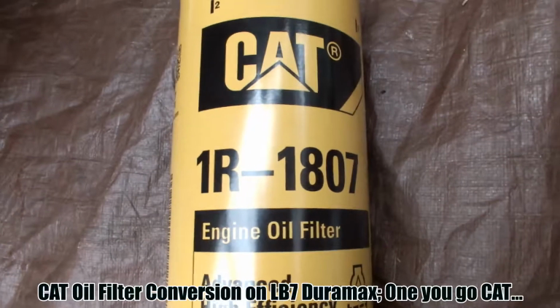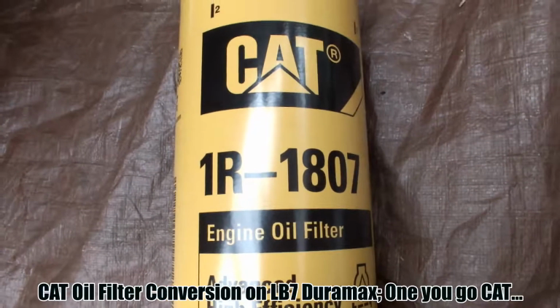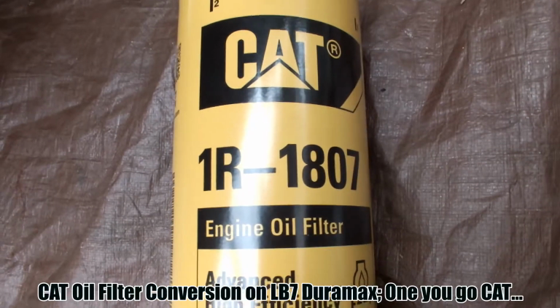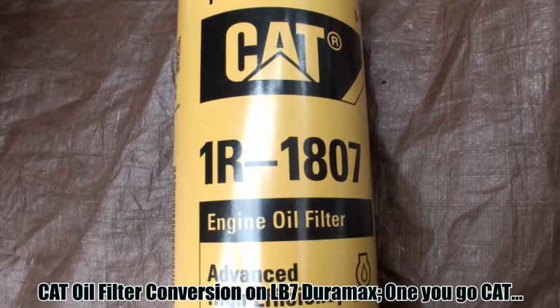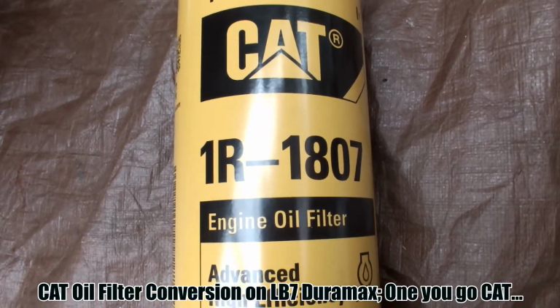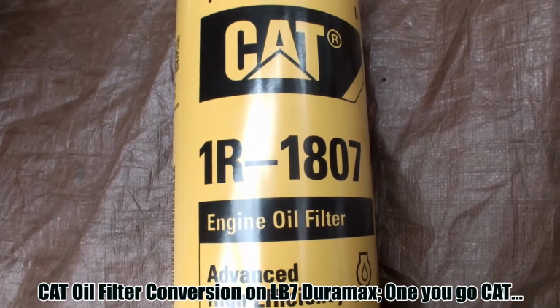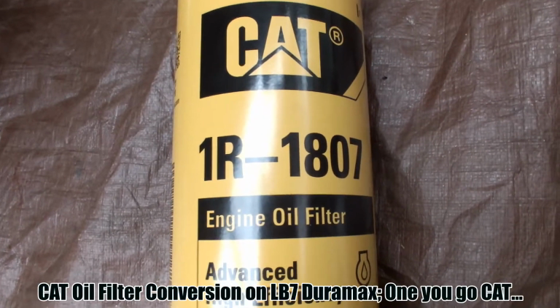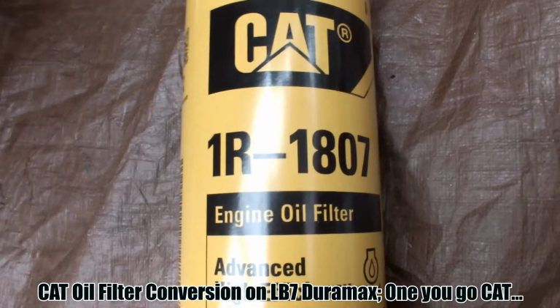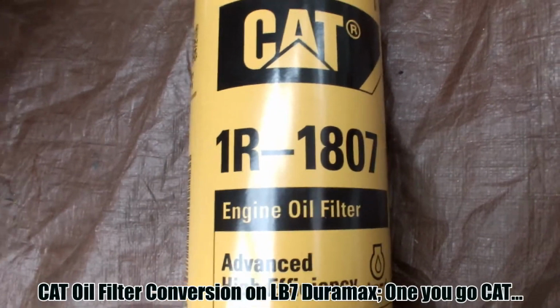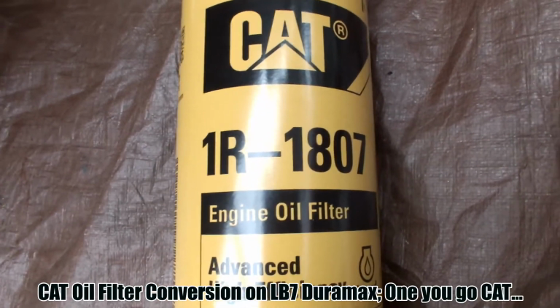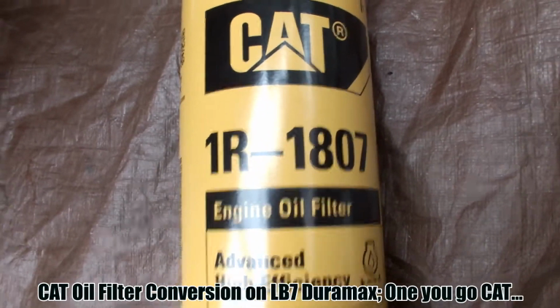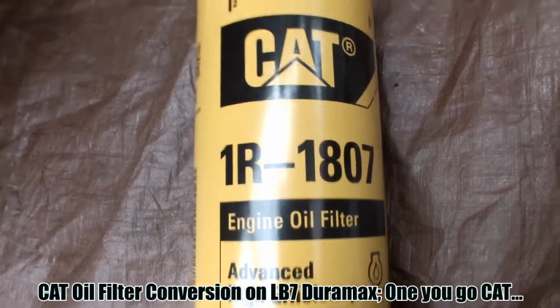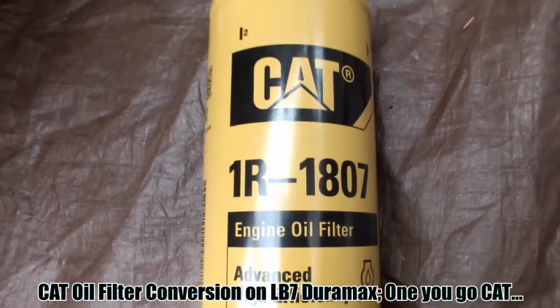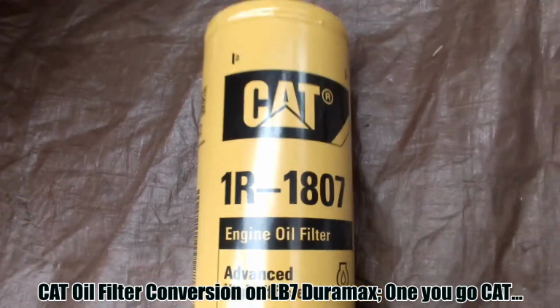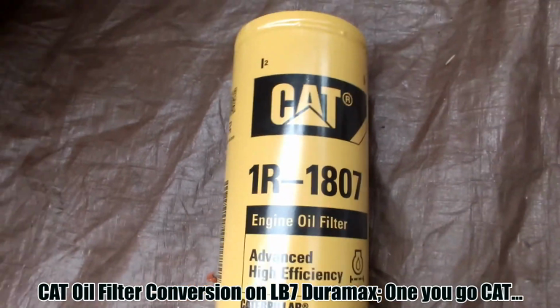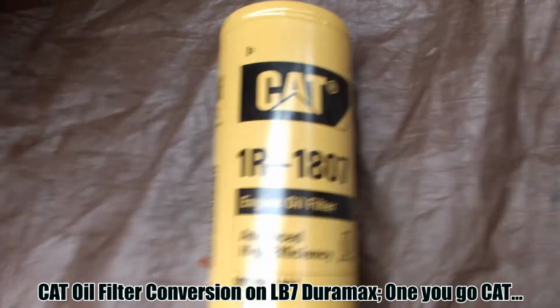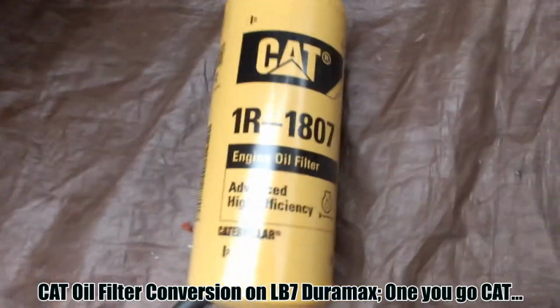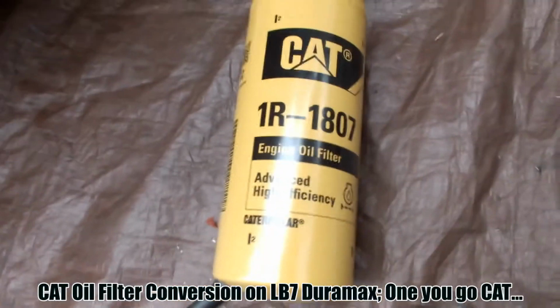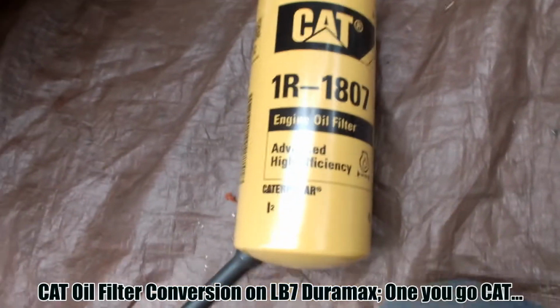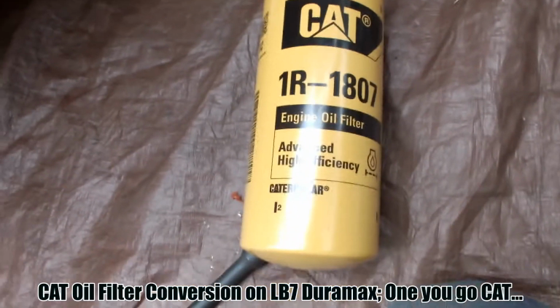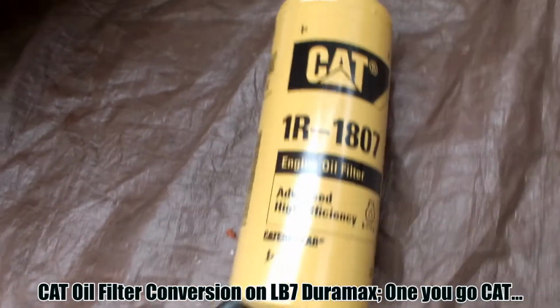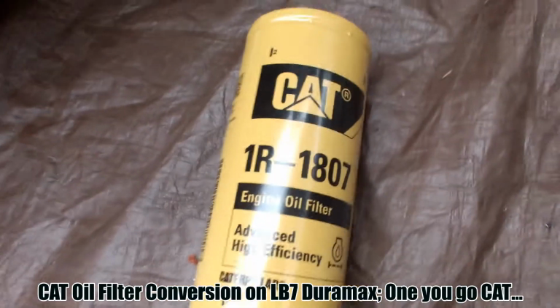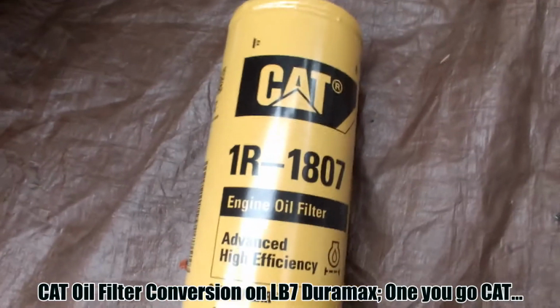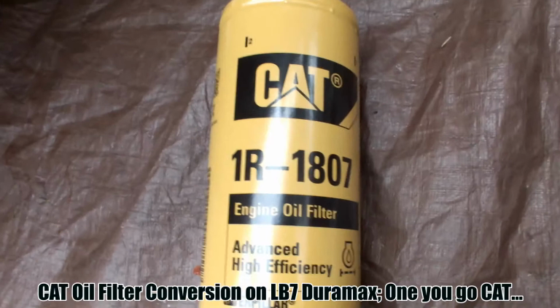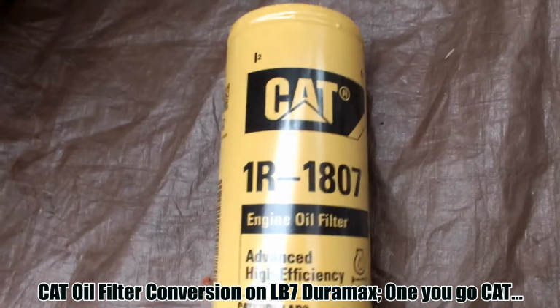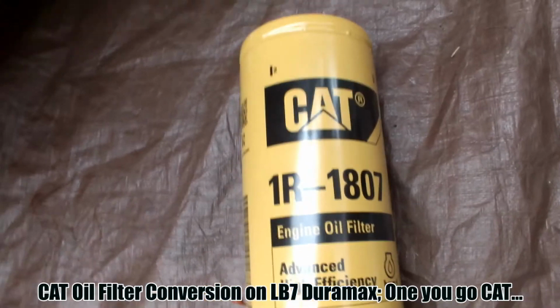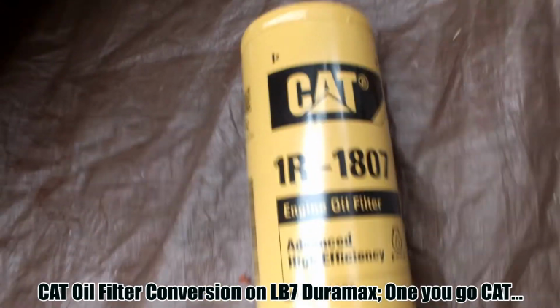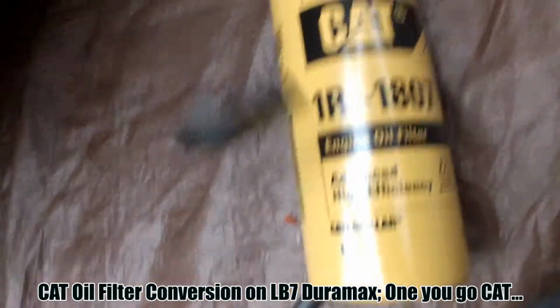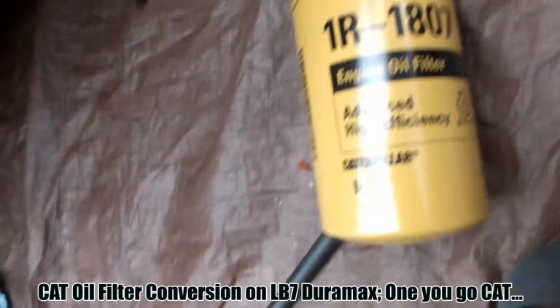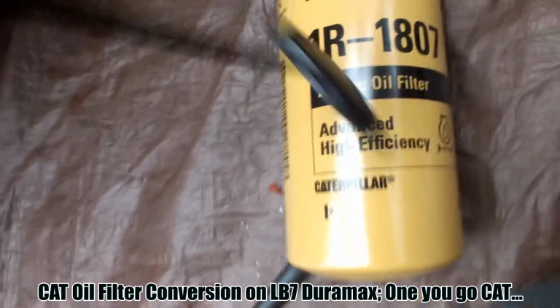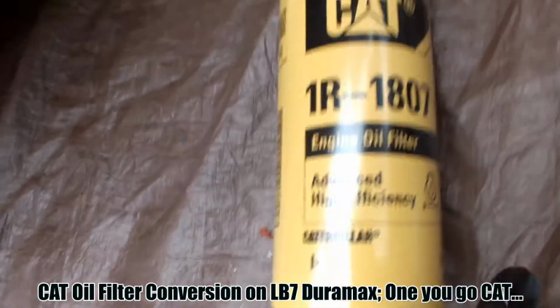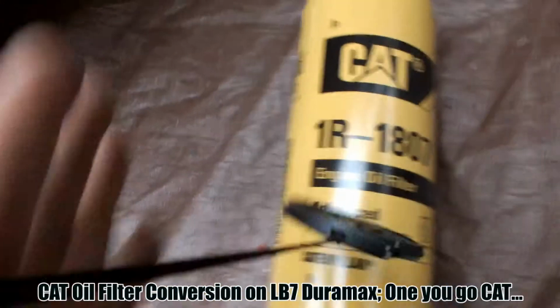Alright, we are getting ready to do the cat filter conversion.